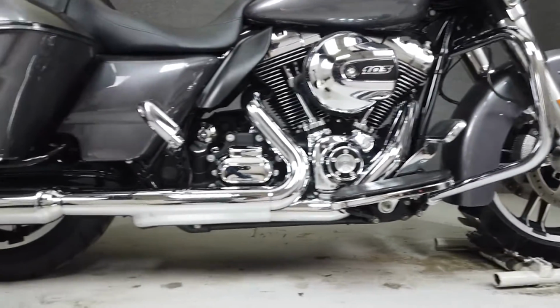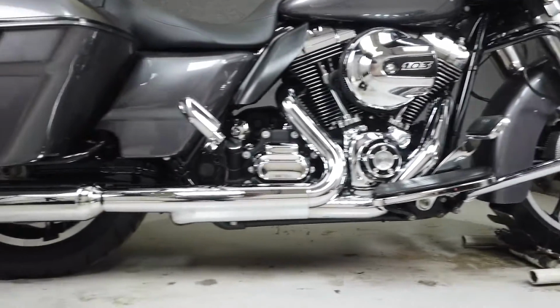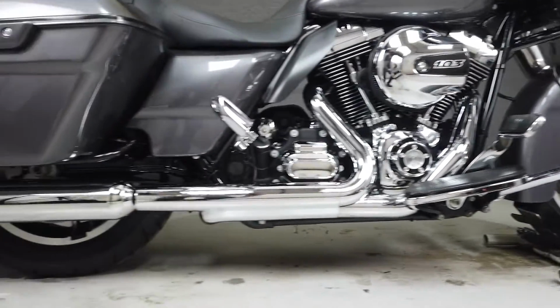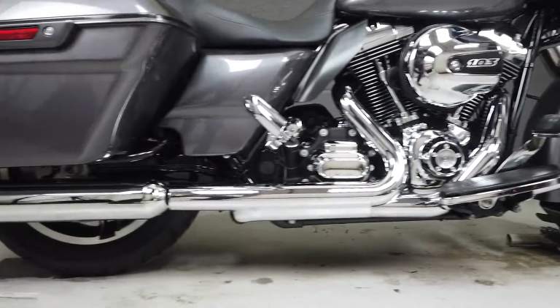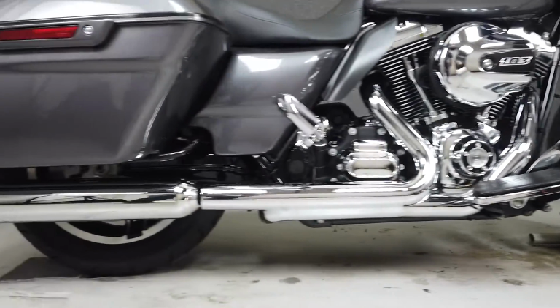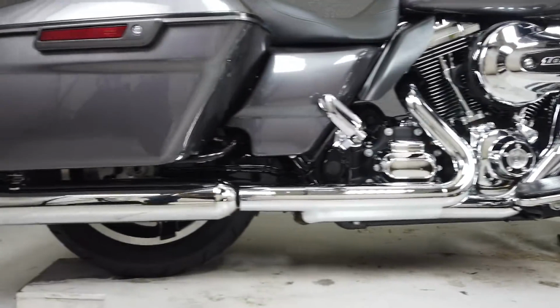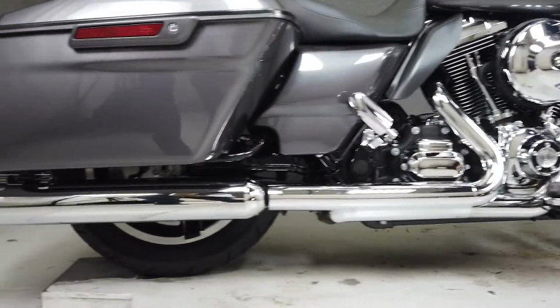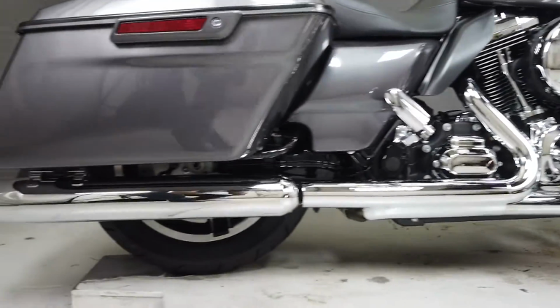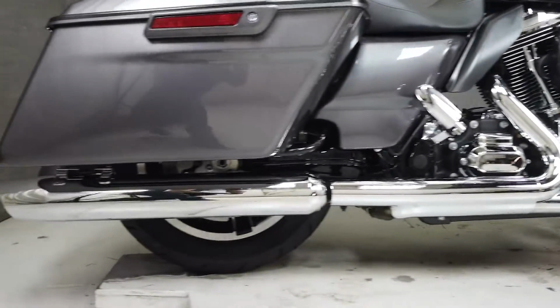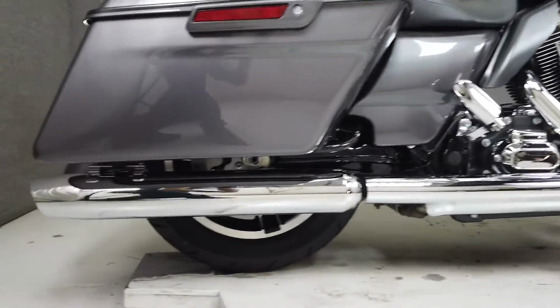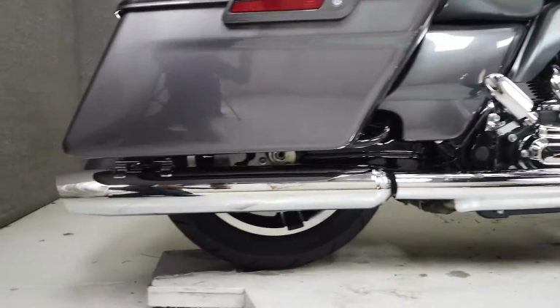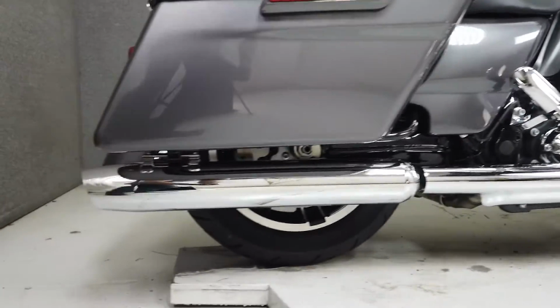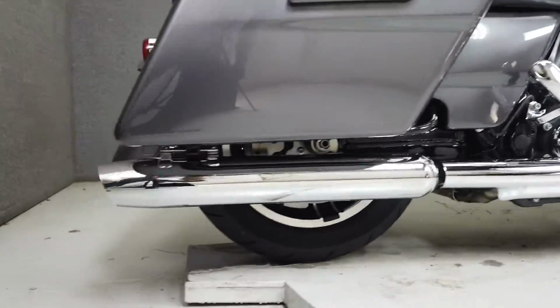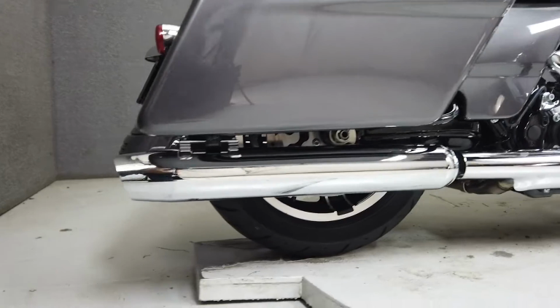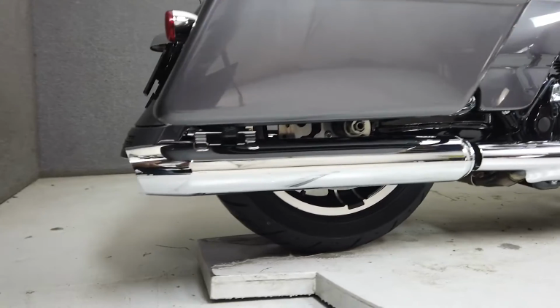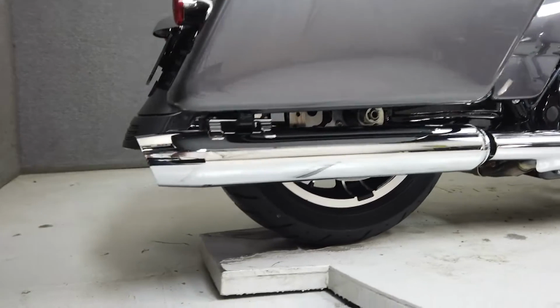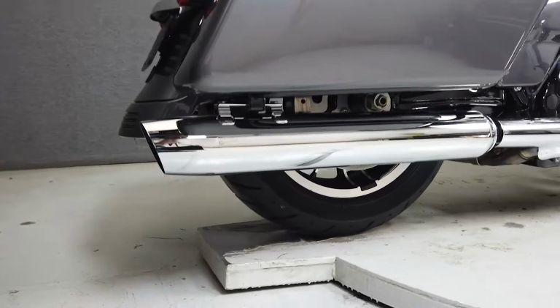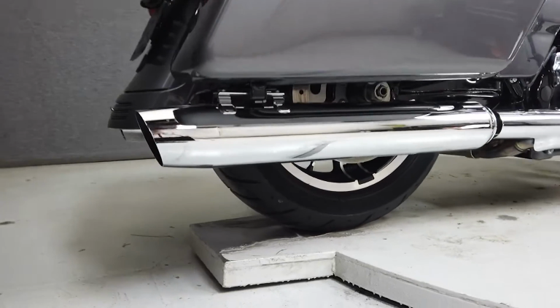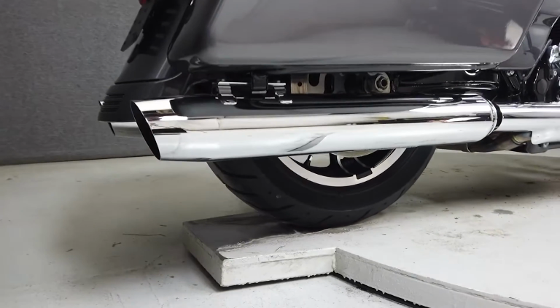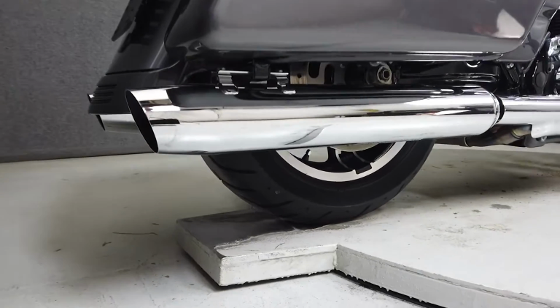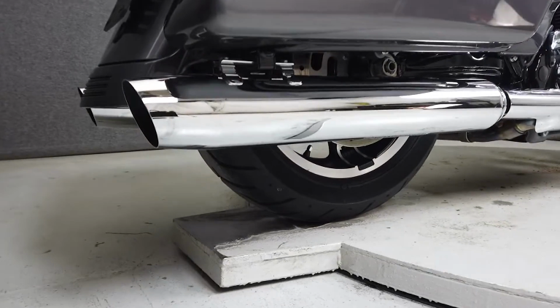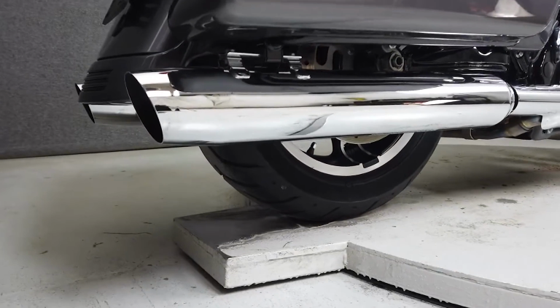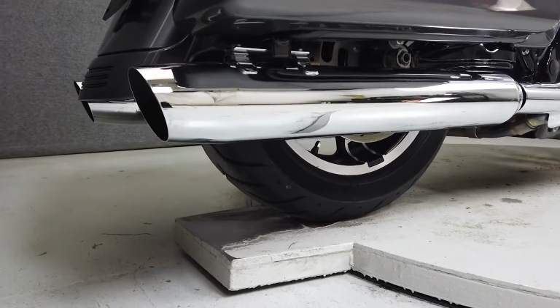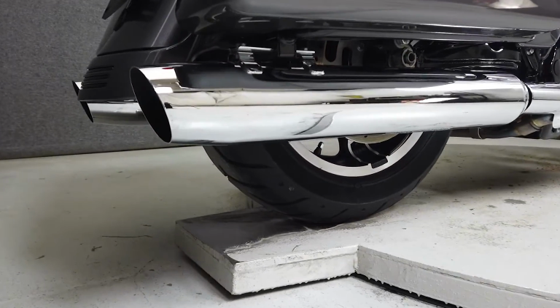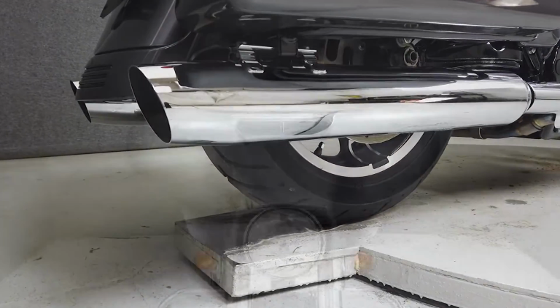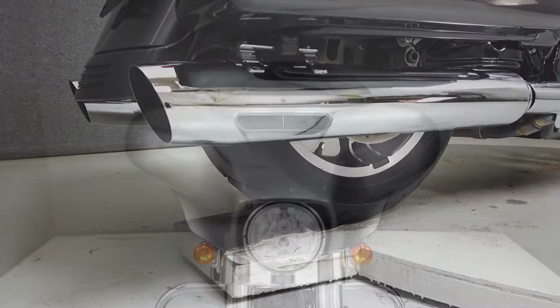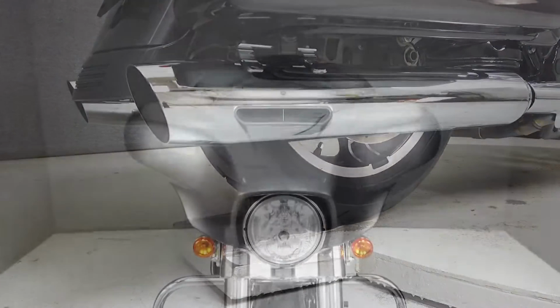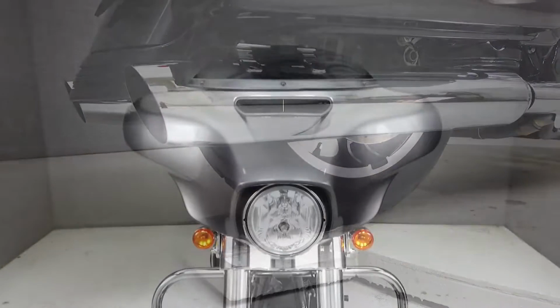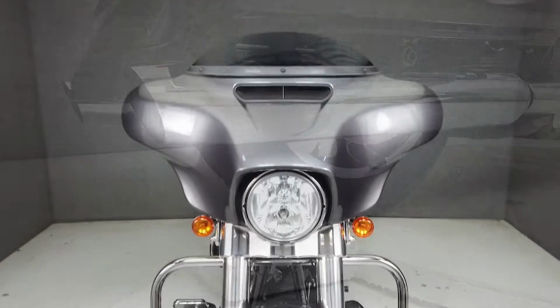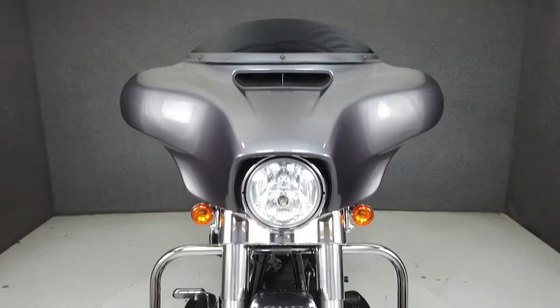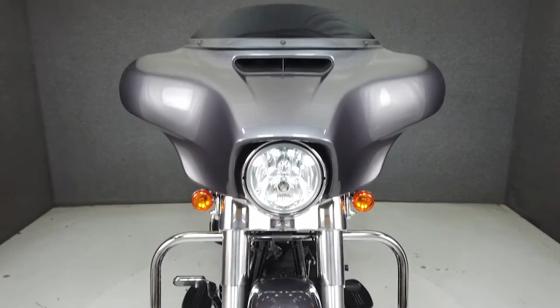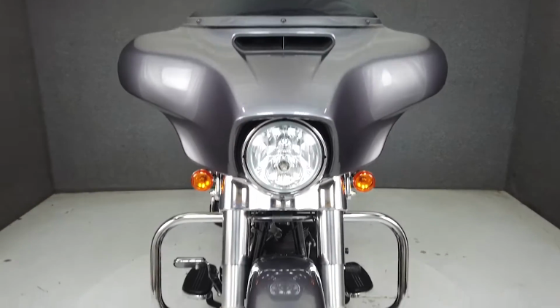With its balanced handling, low-end torque, and aggressive styling, it's a cornerstone of Harley-Davidson's lineup.